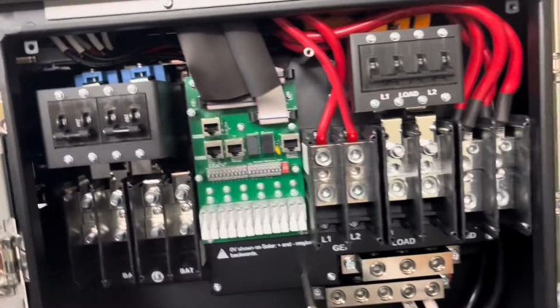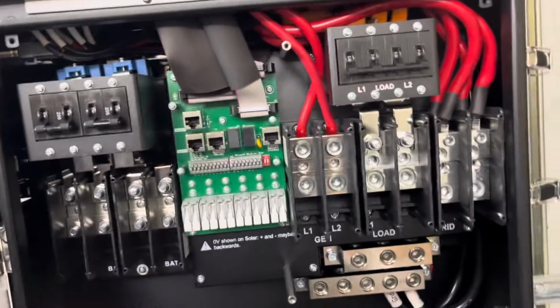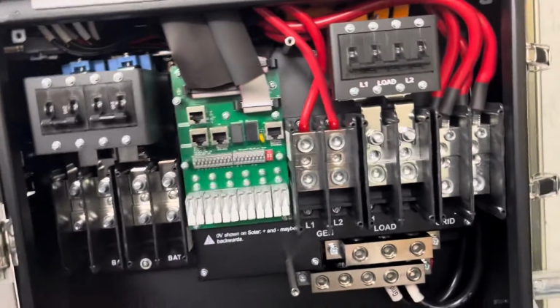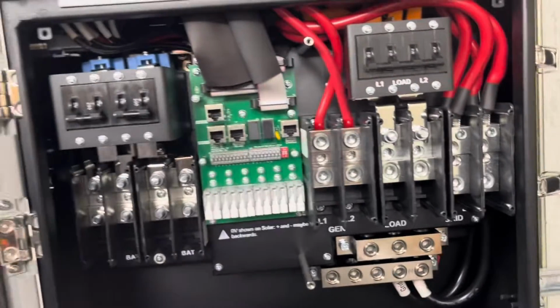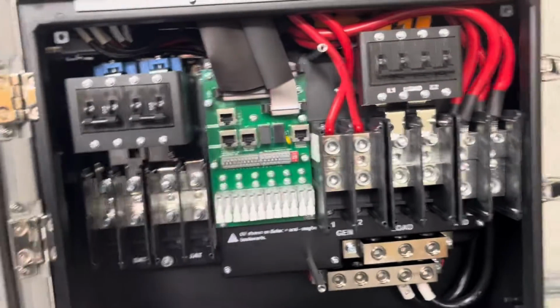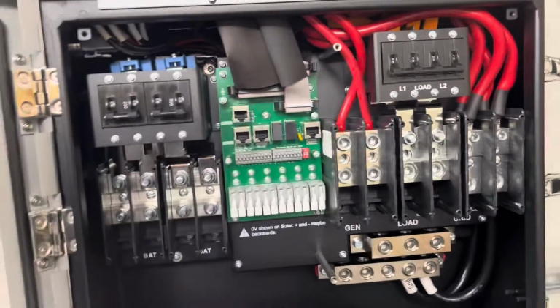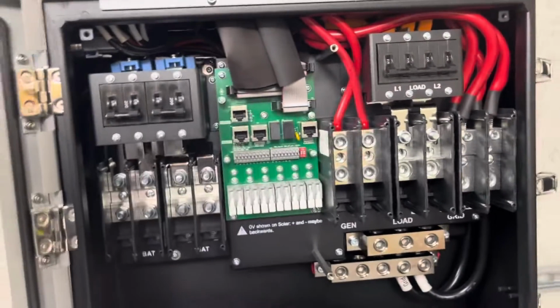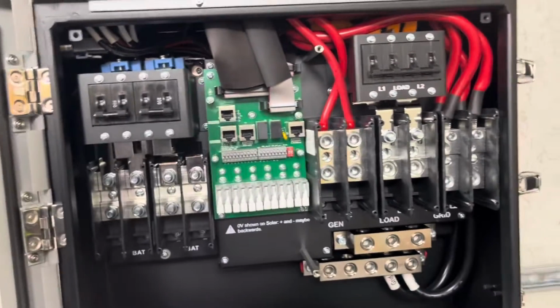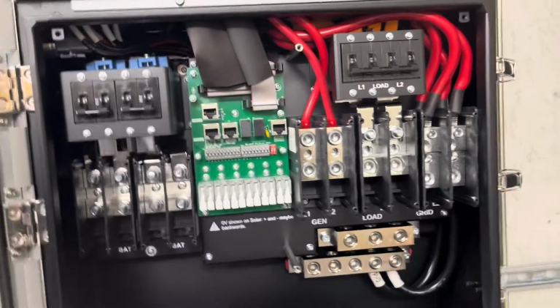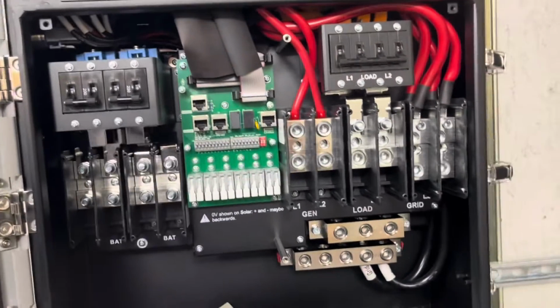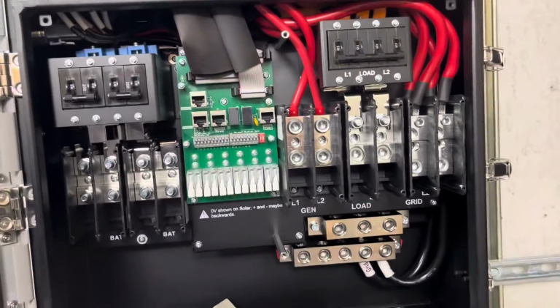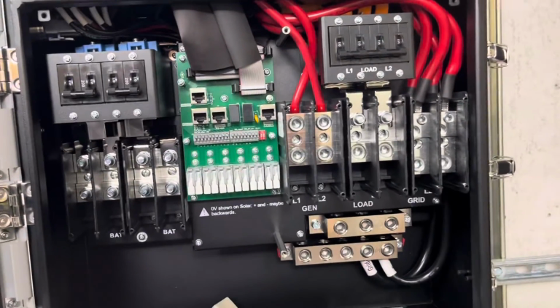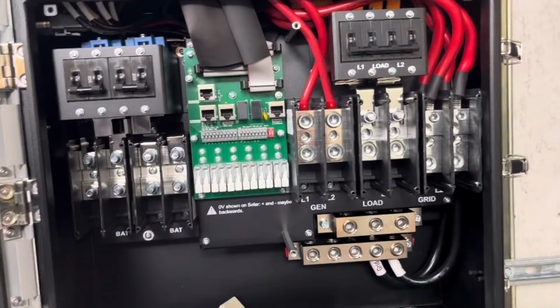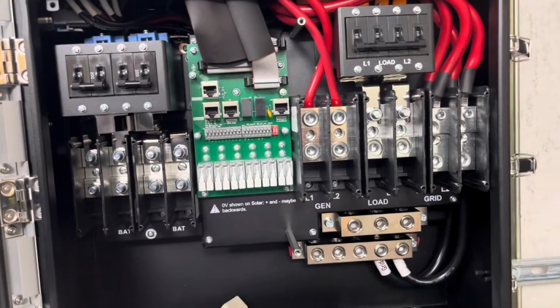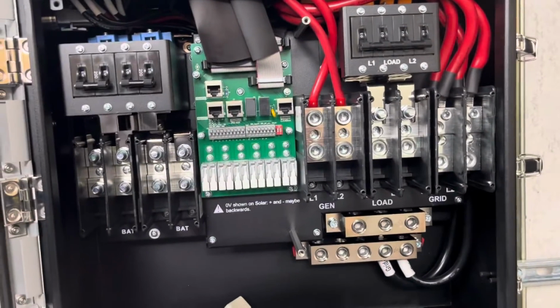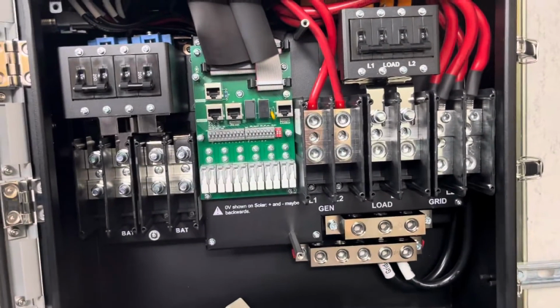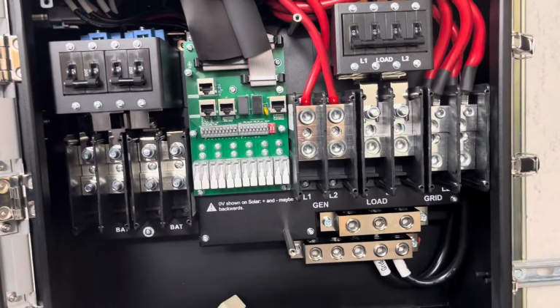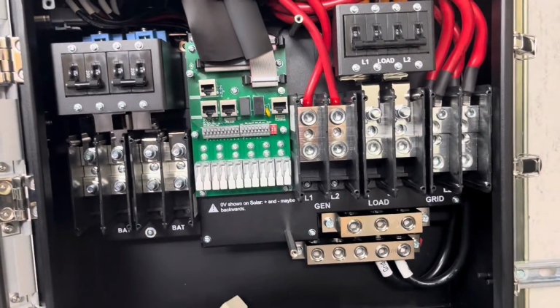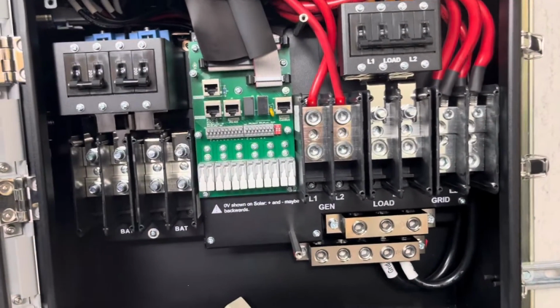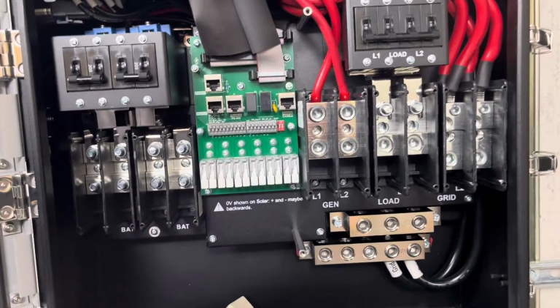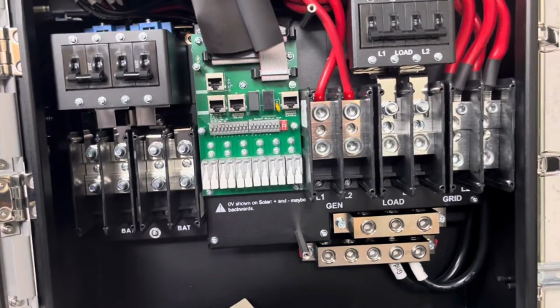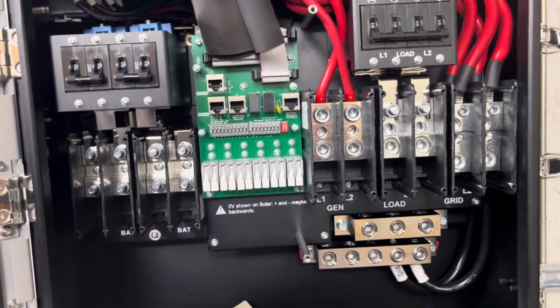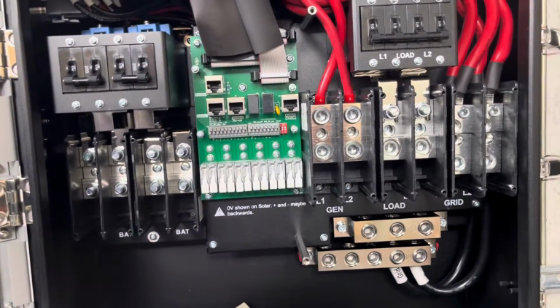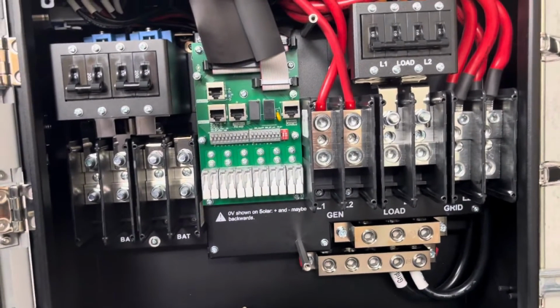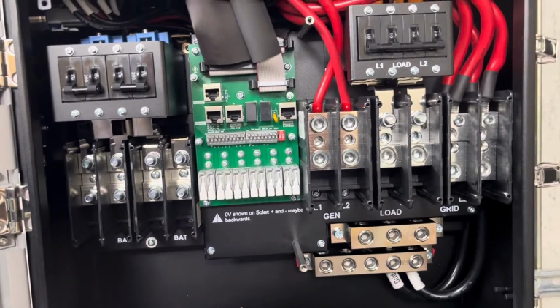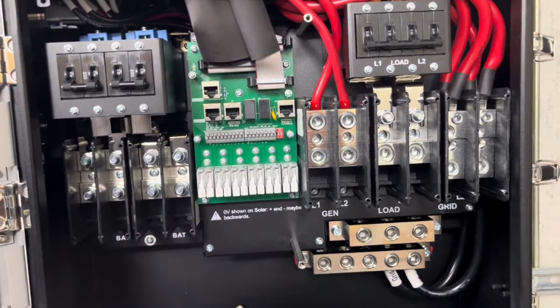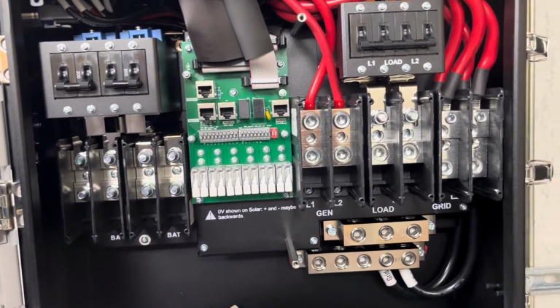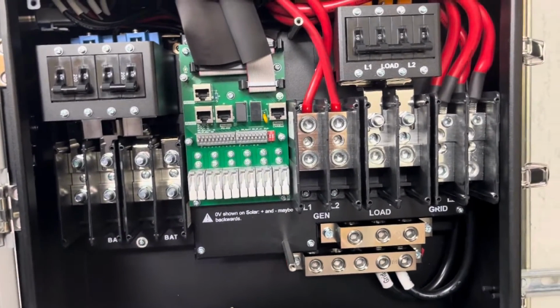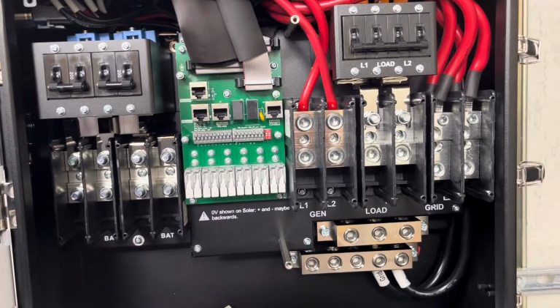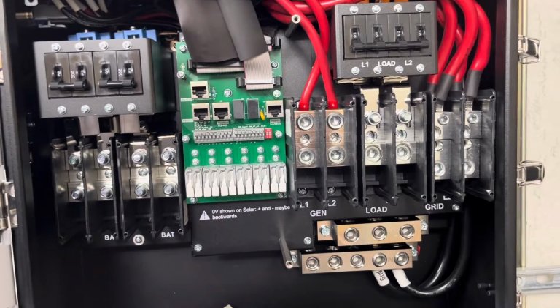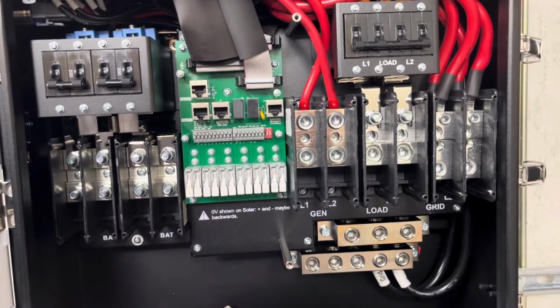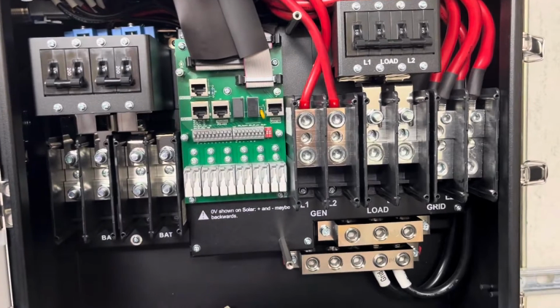That's the internals and connections for the Solark 15K.